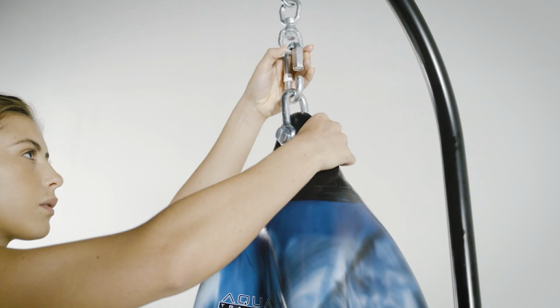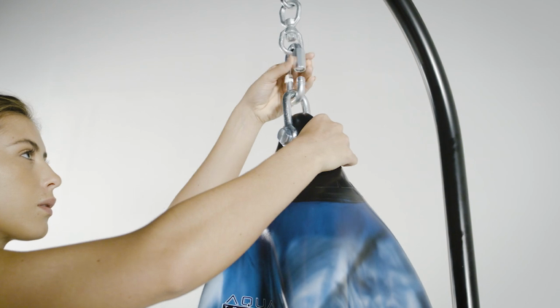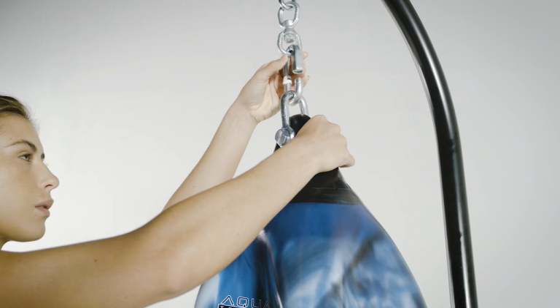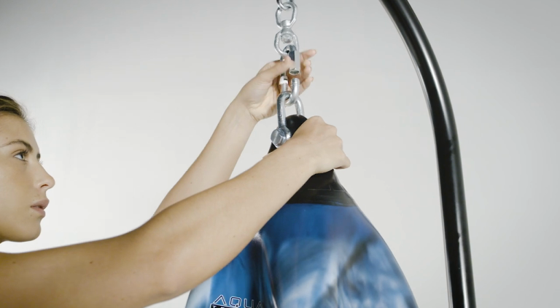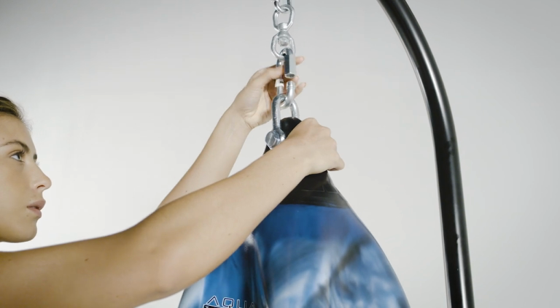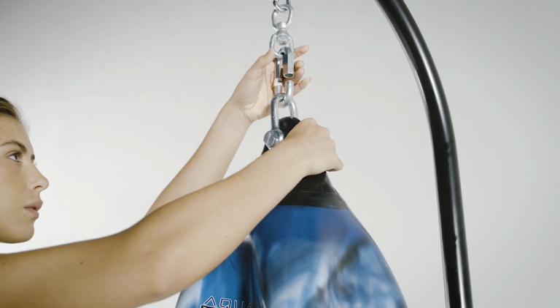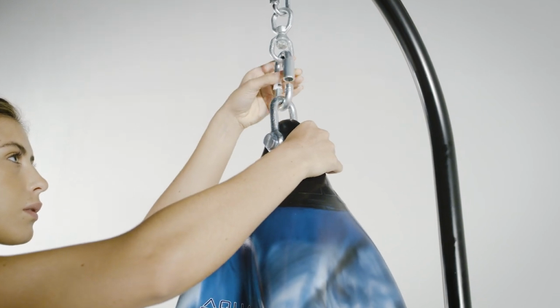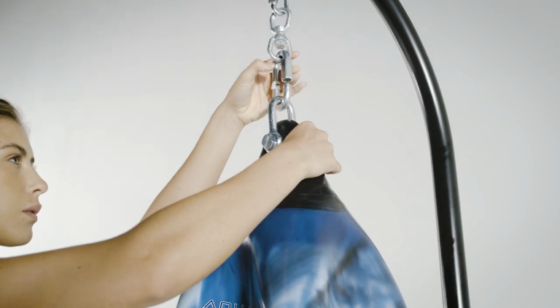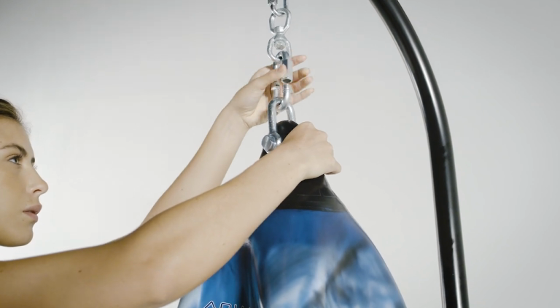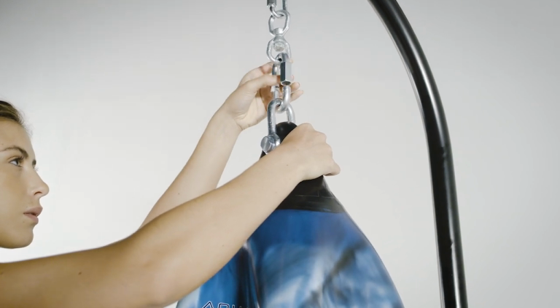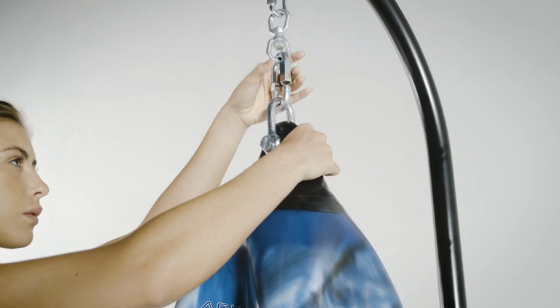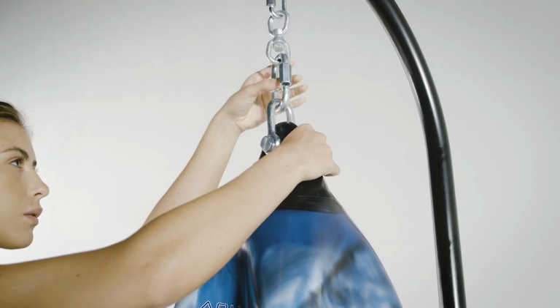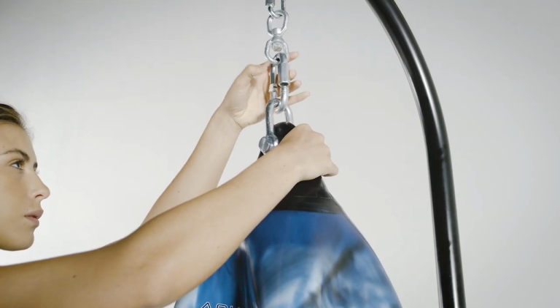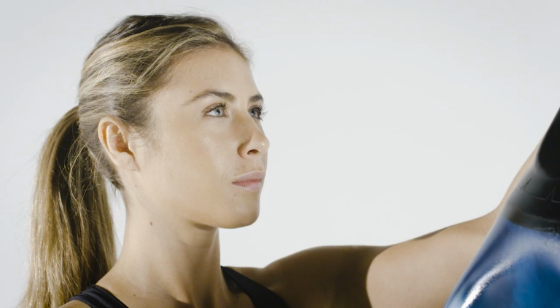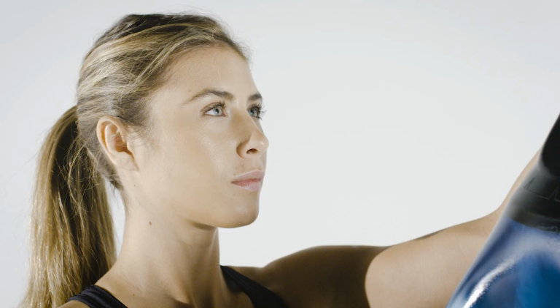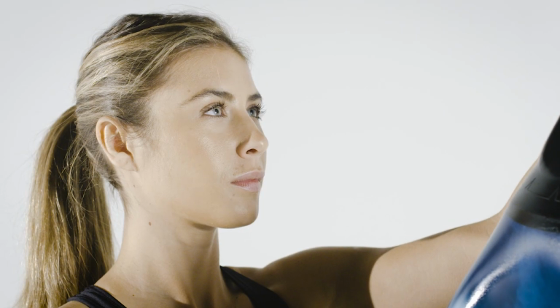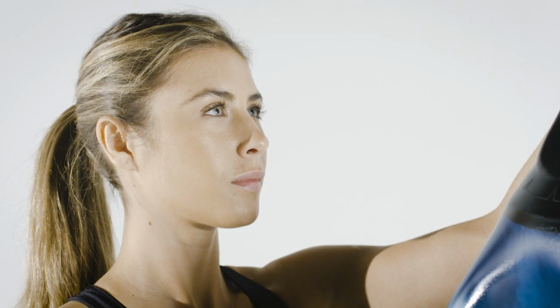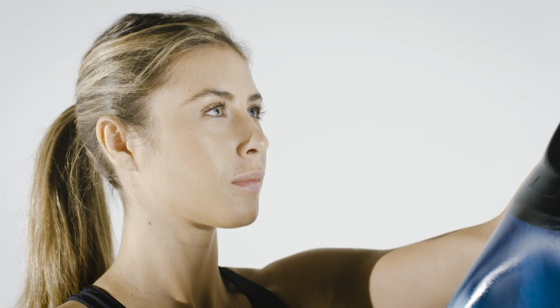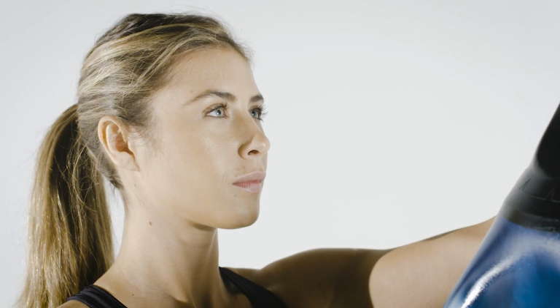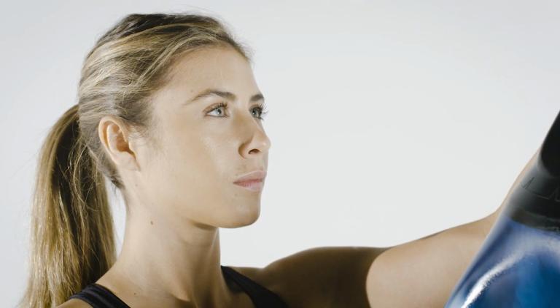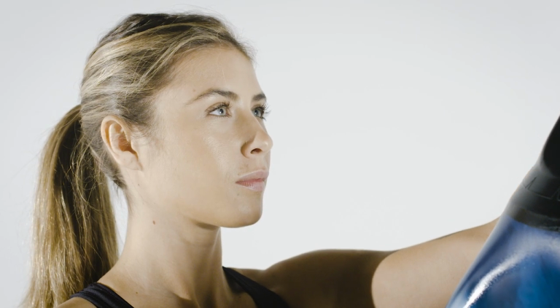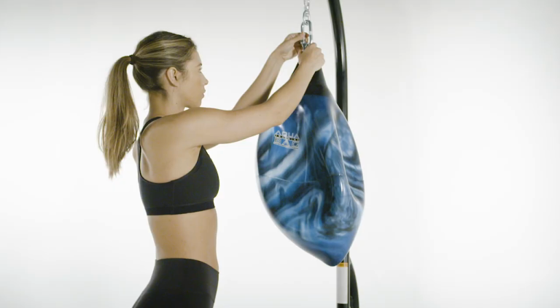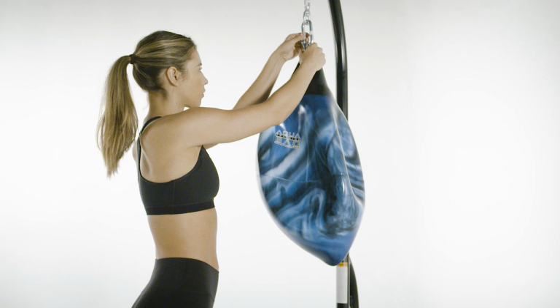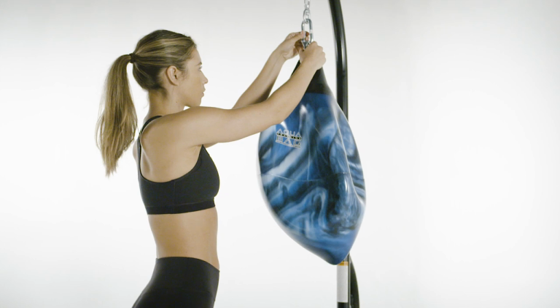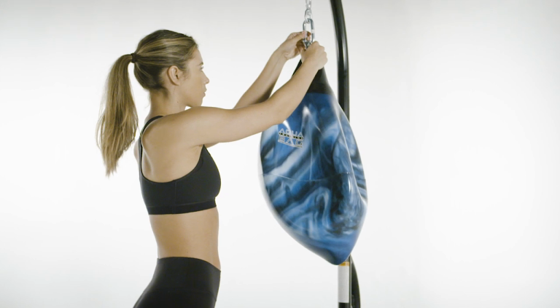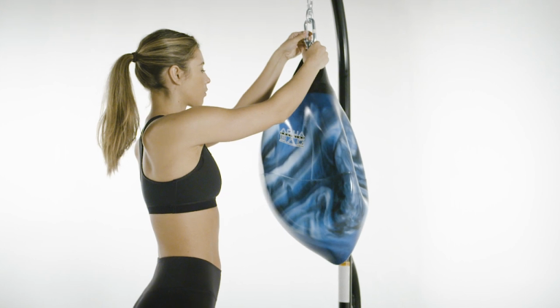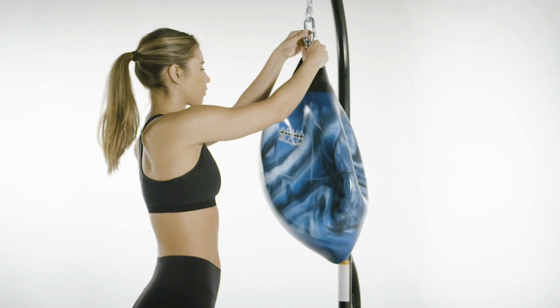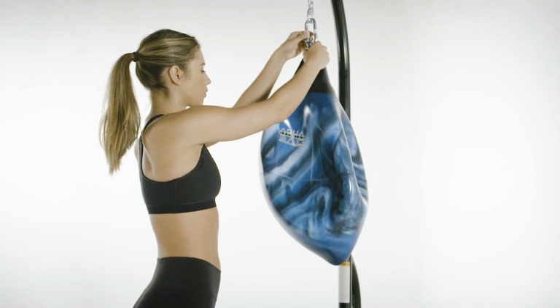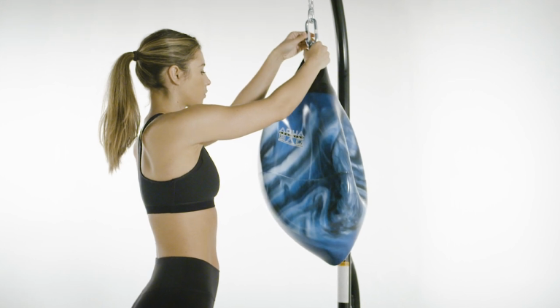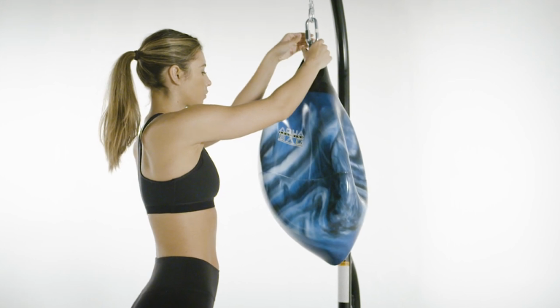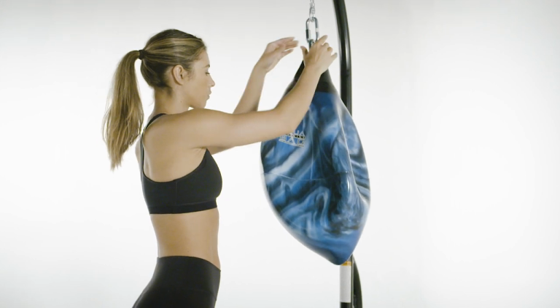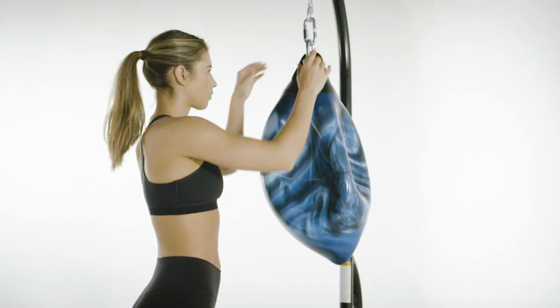However, once again, you might already have a hanging solution you prefer — please just verify that it will support the weight of a full bag.